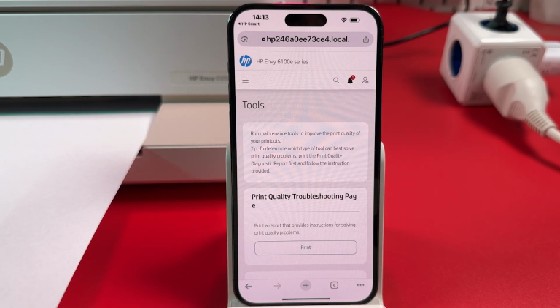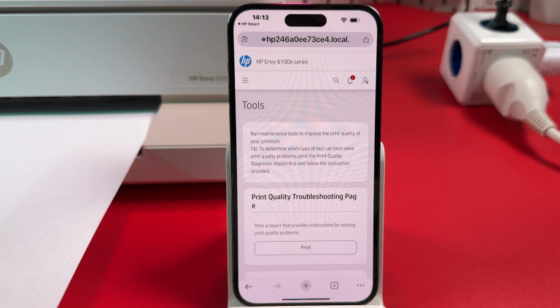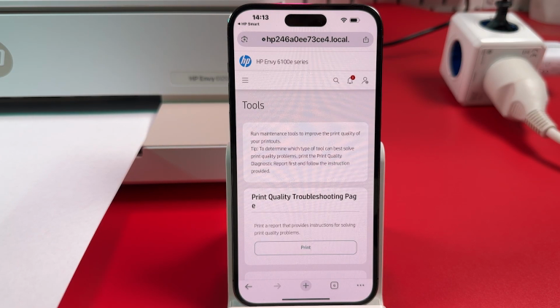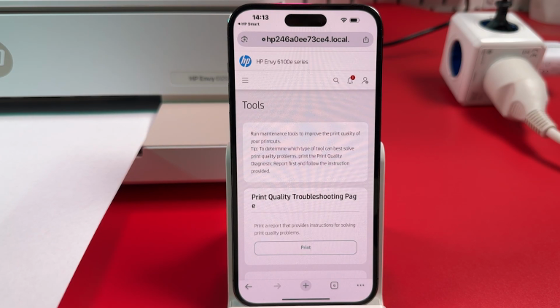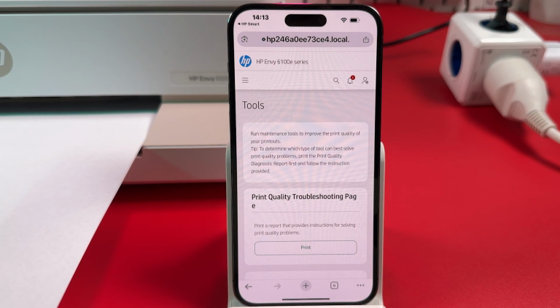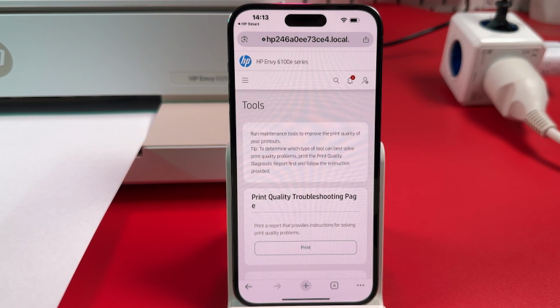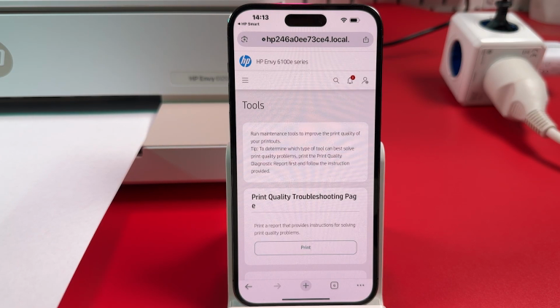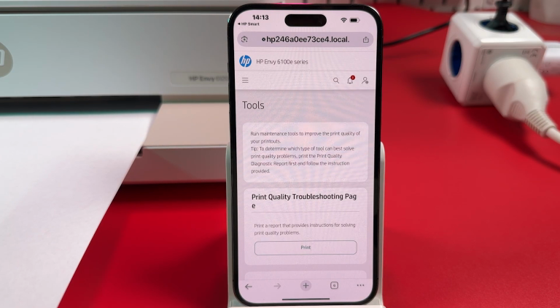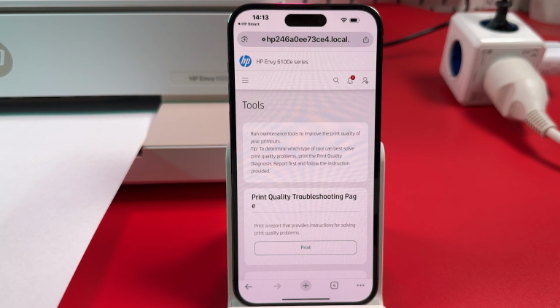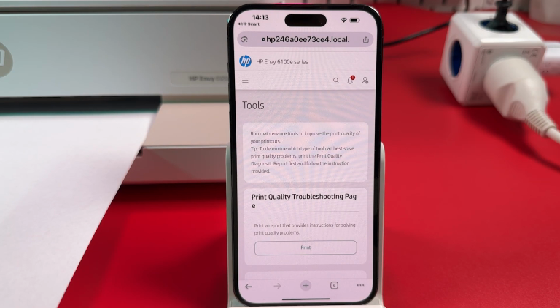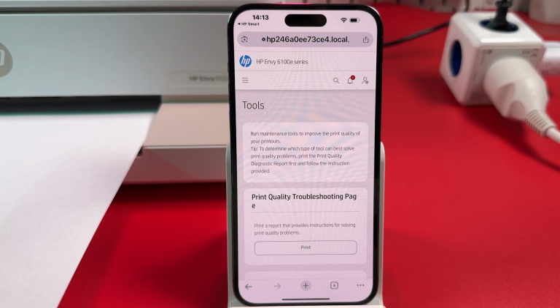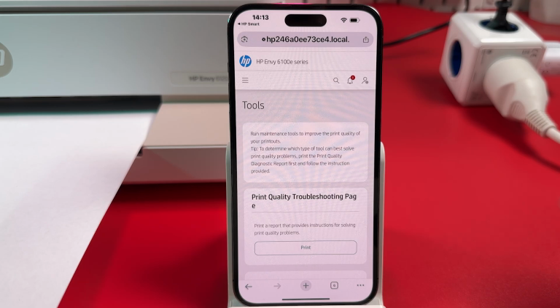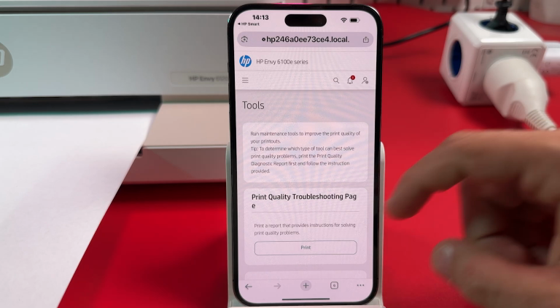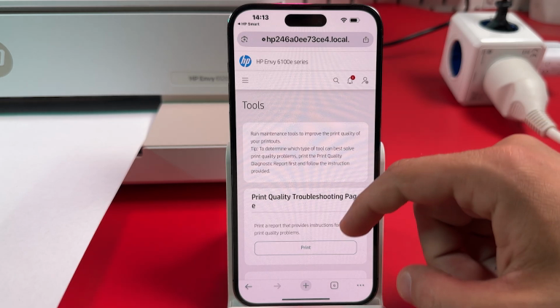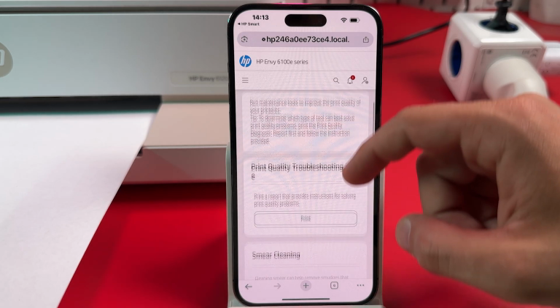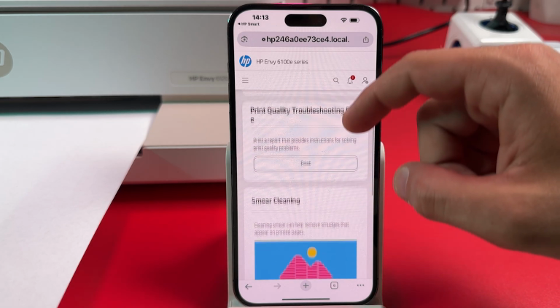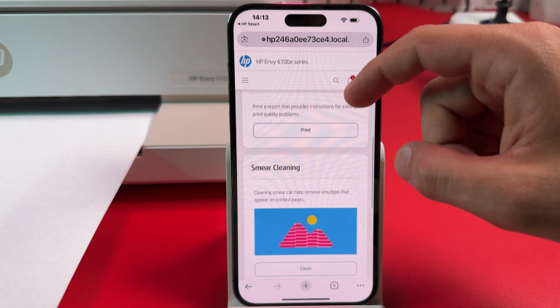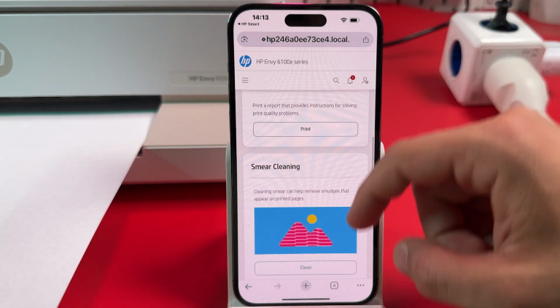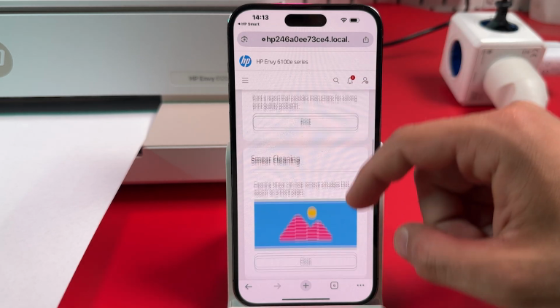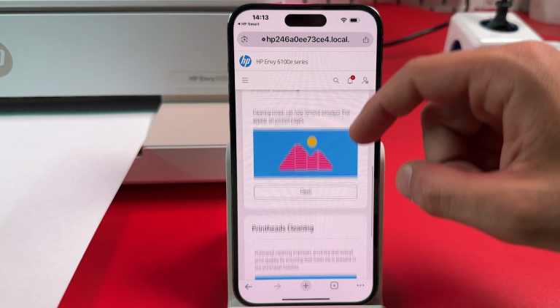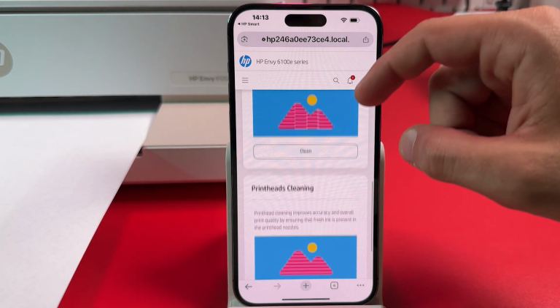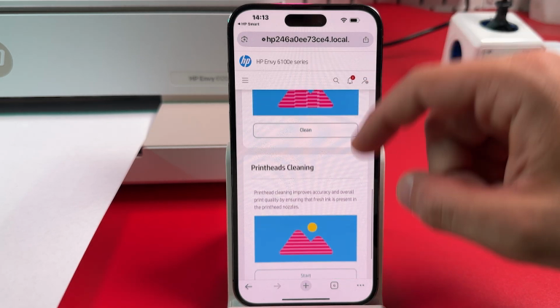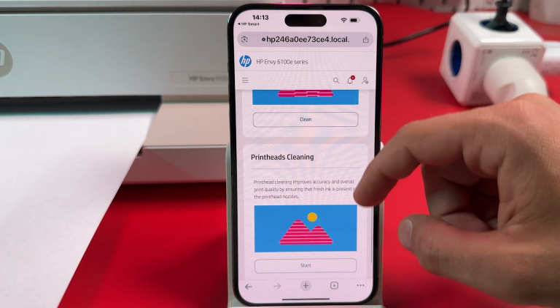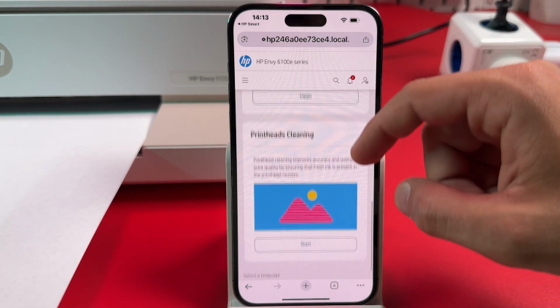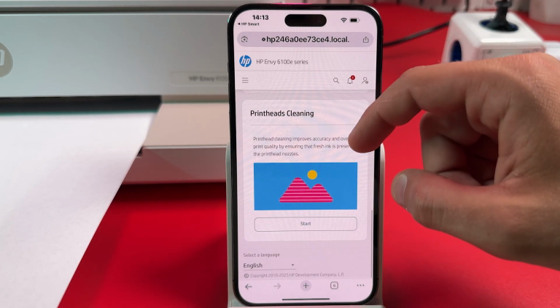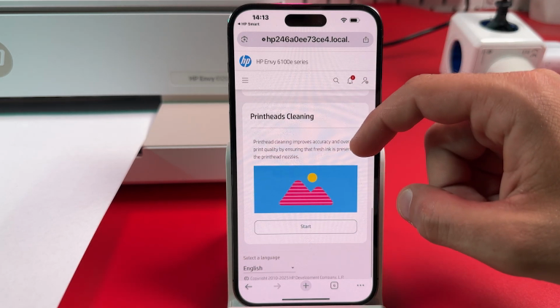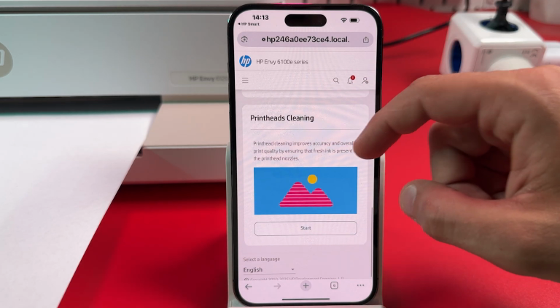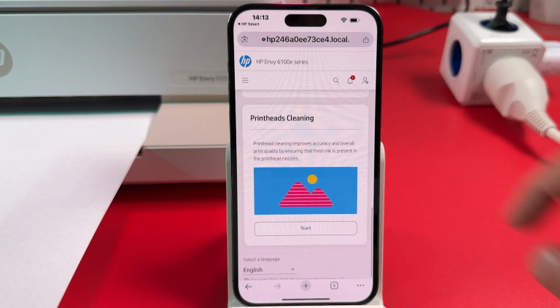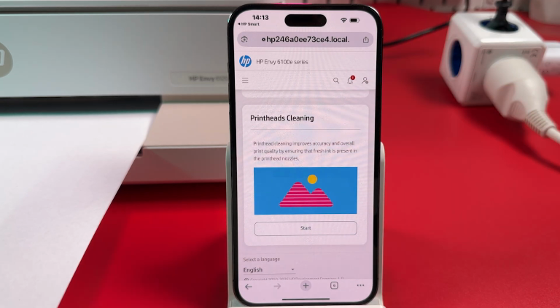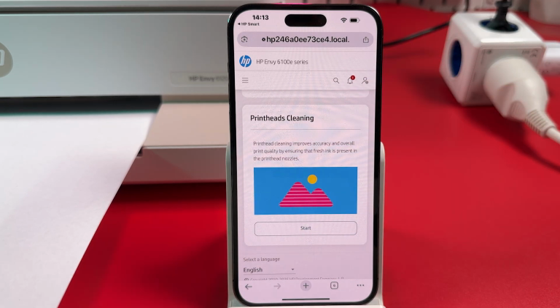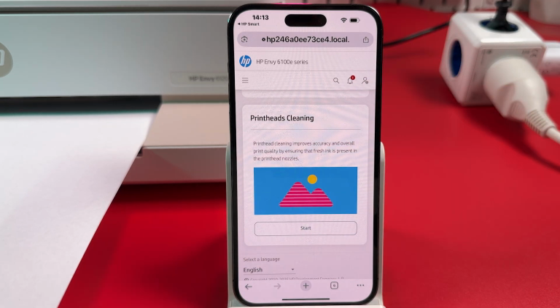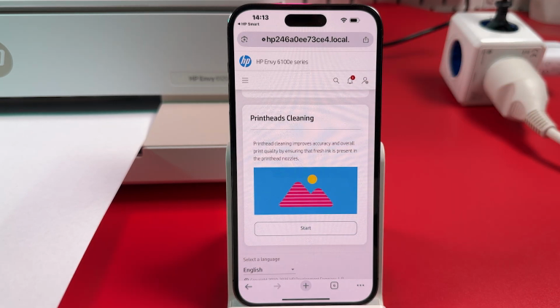Scroll down and find Print Heads Cleaning, then tap Start.